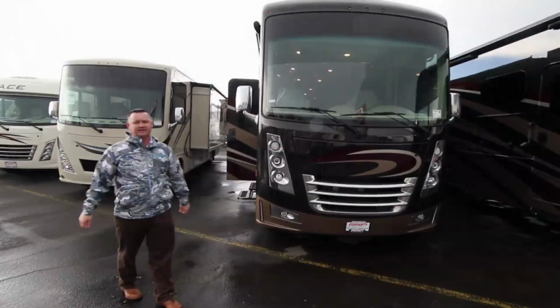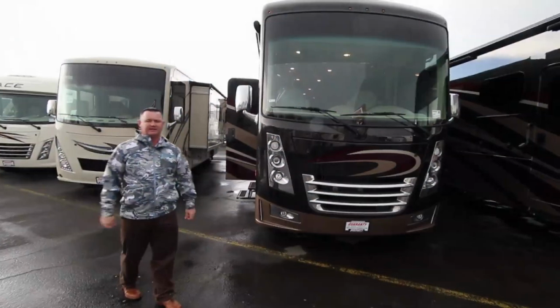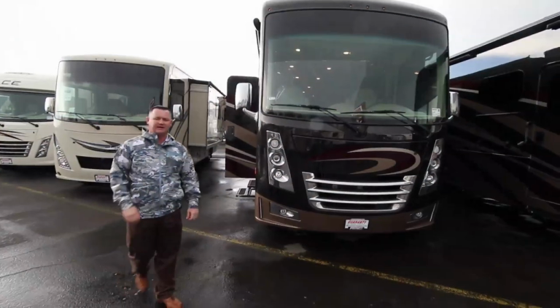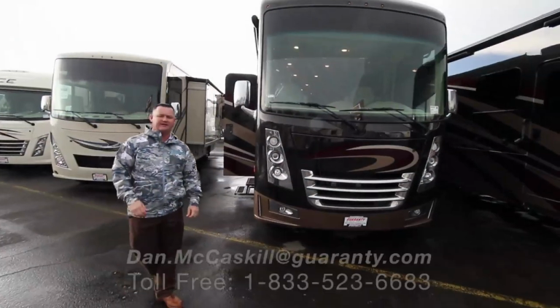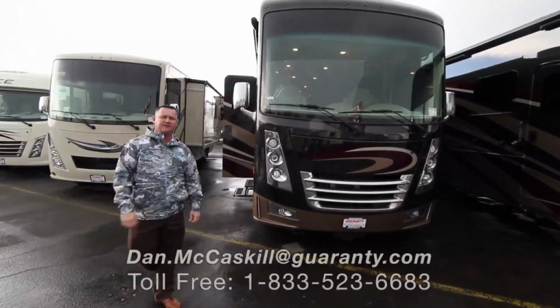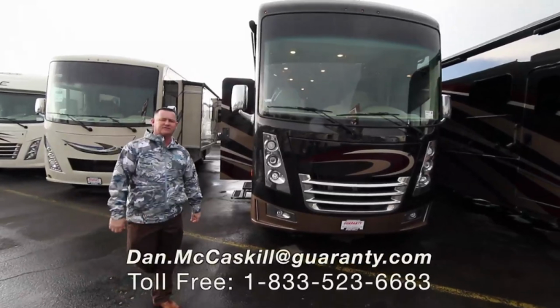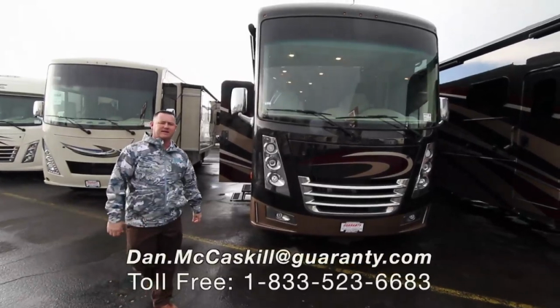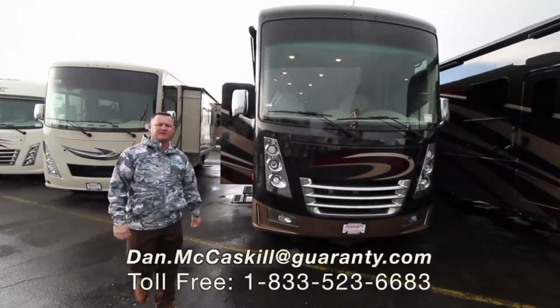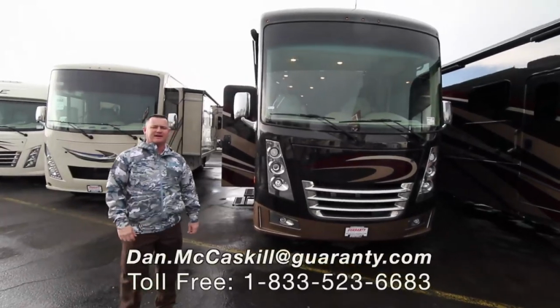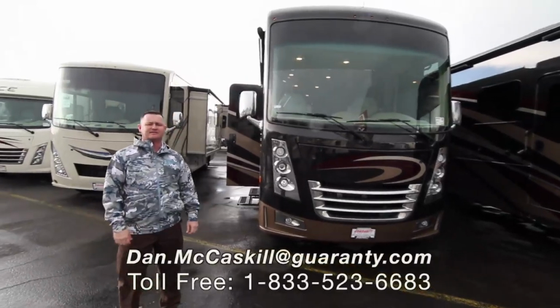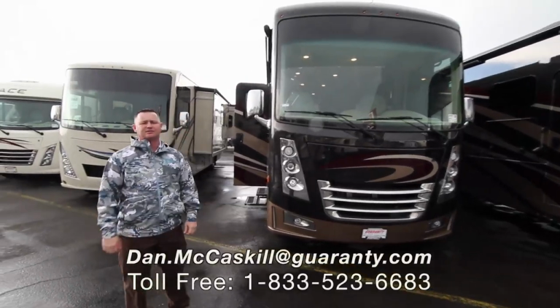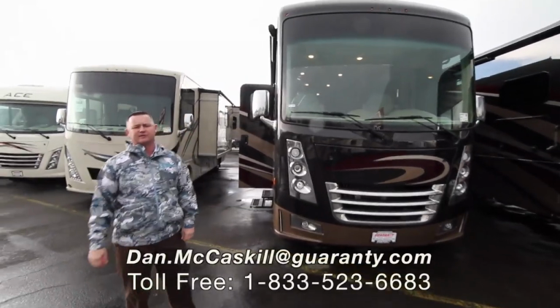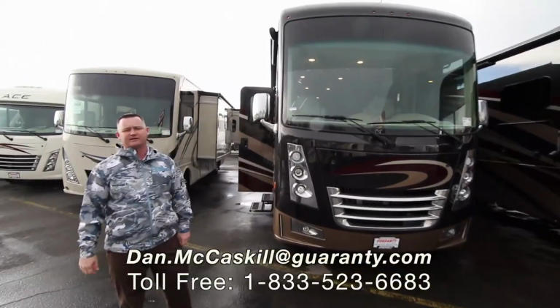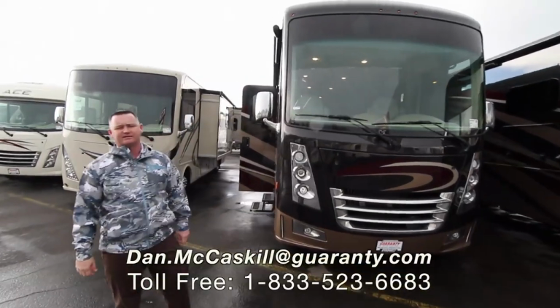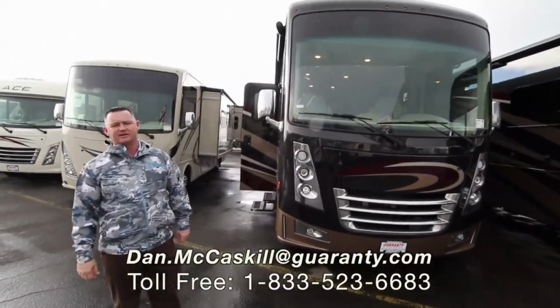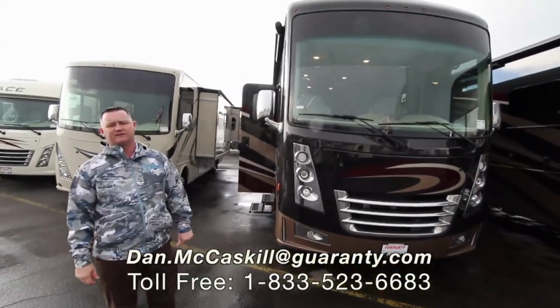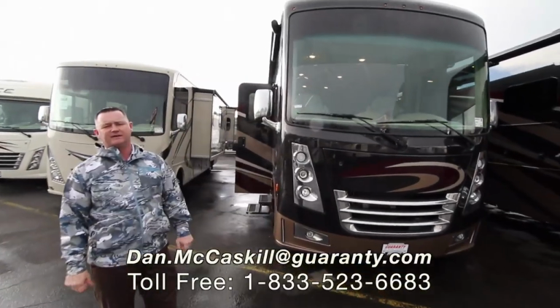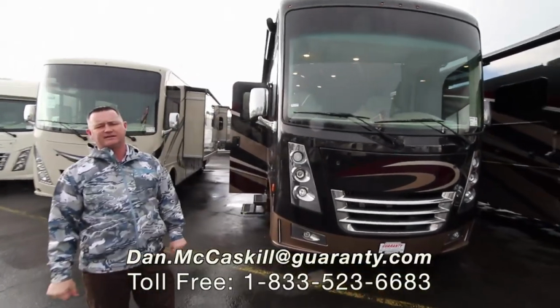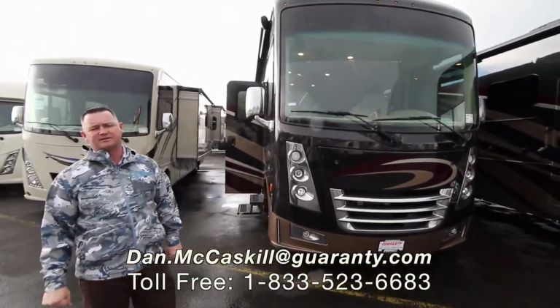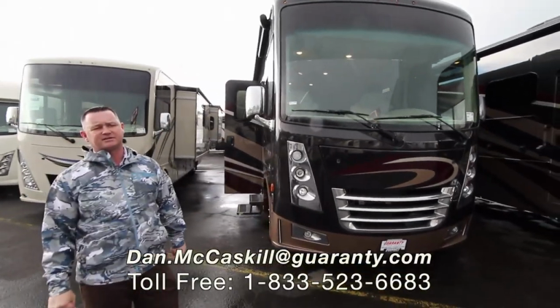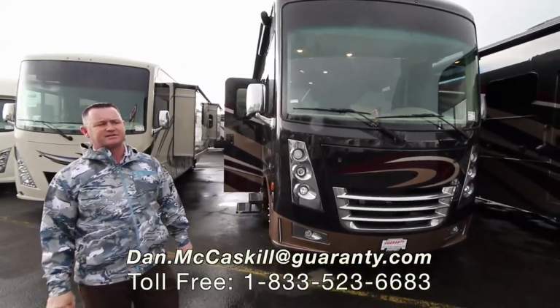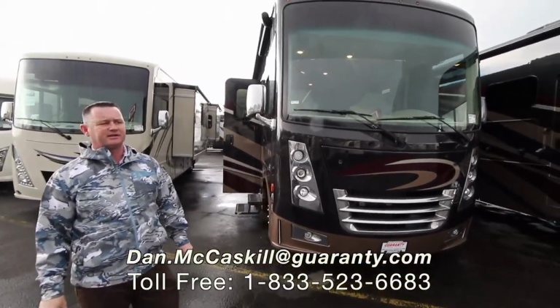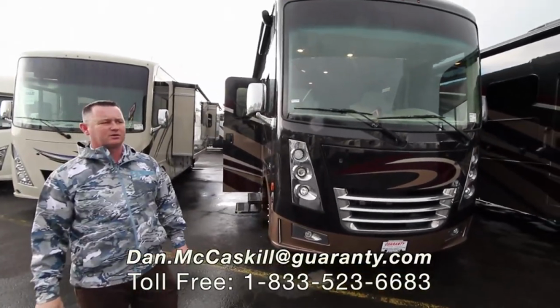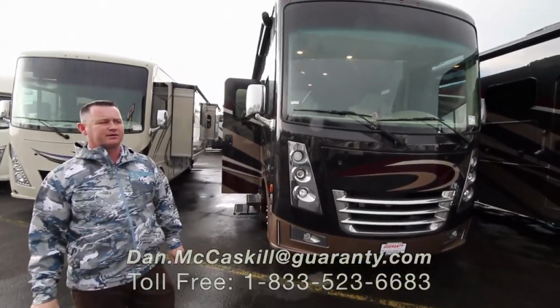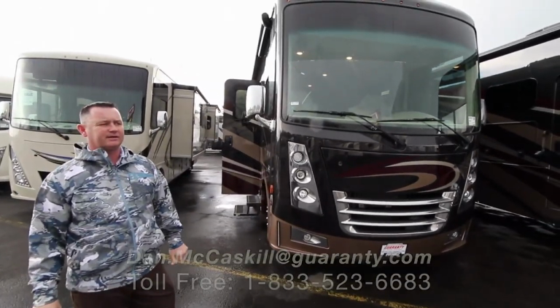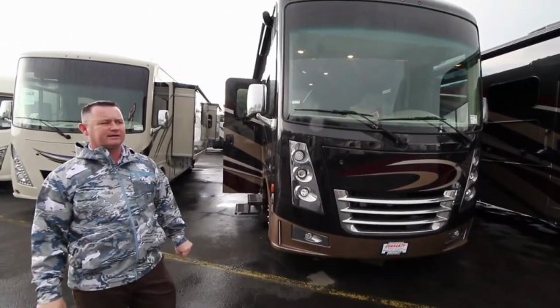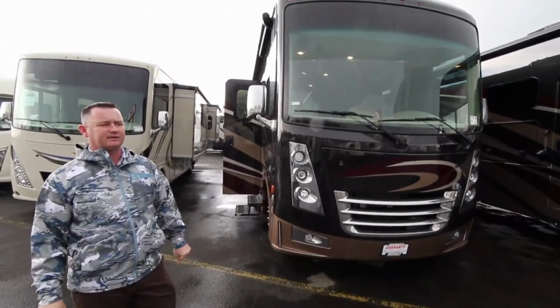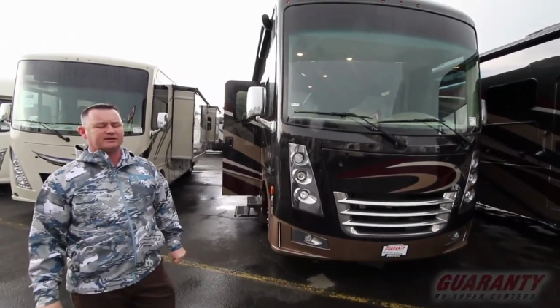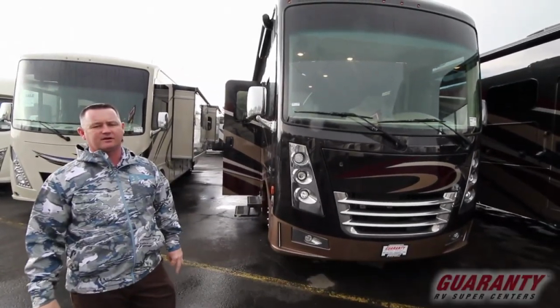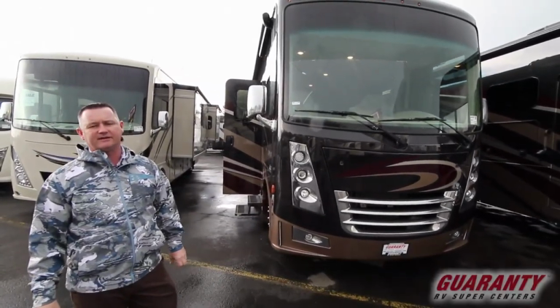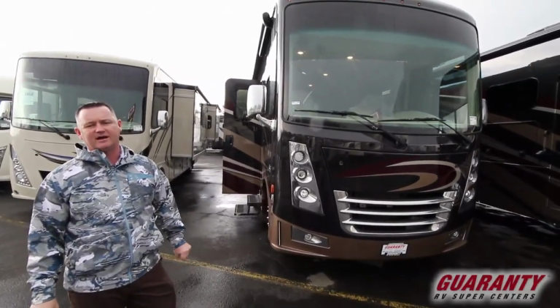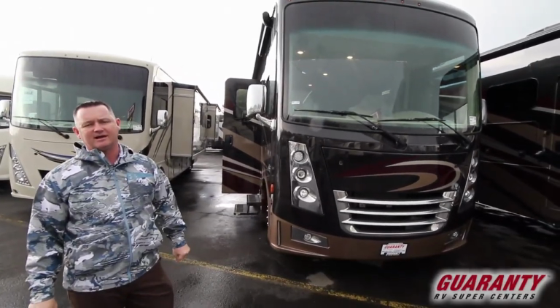Hi folks, Dan McCaskill, Guaranty RV, Junction City, Oregon, here at the RV lot.